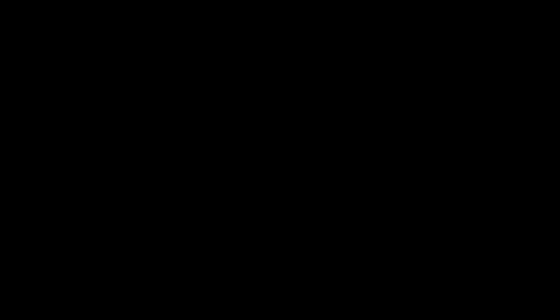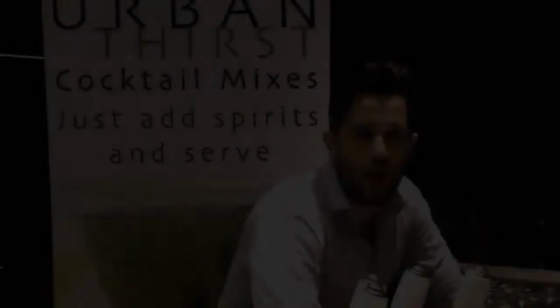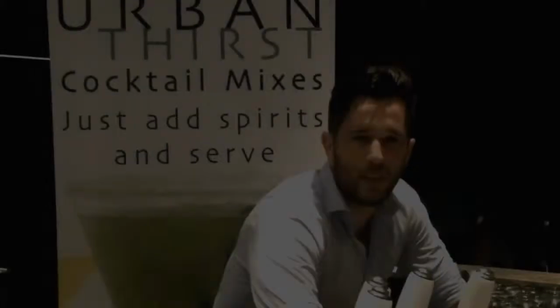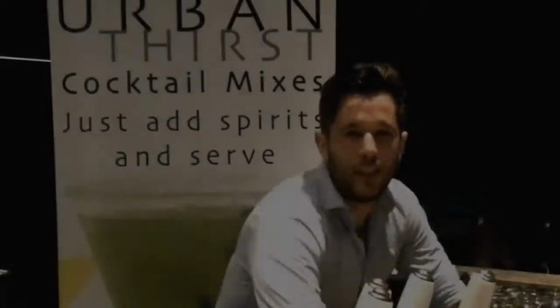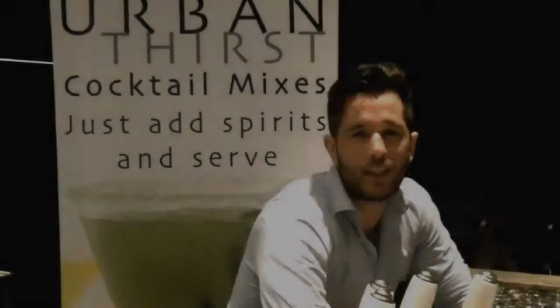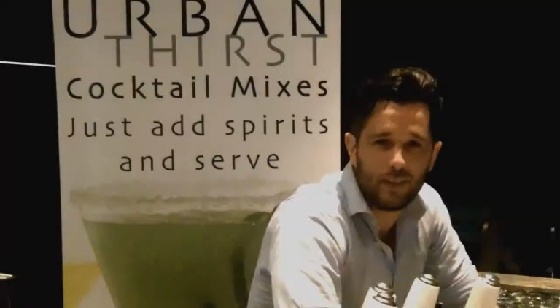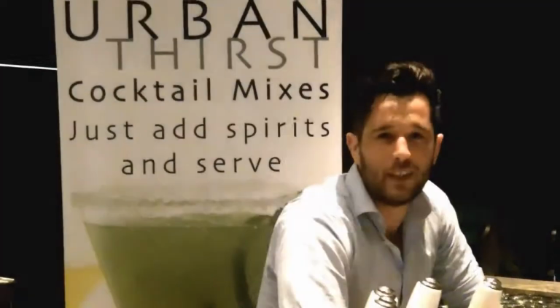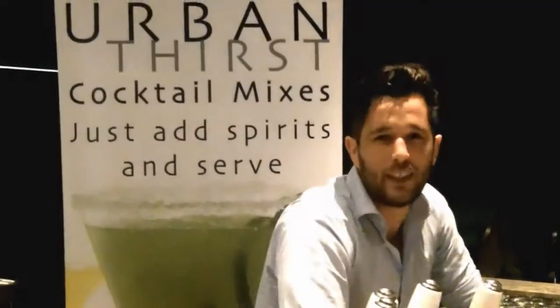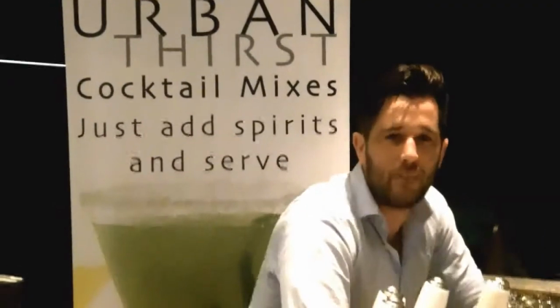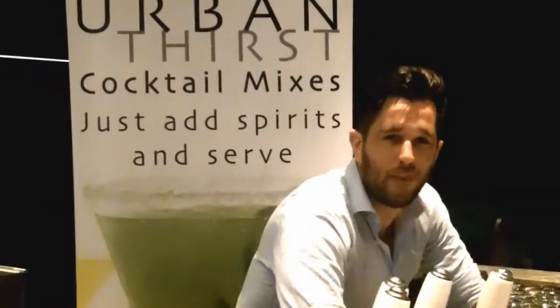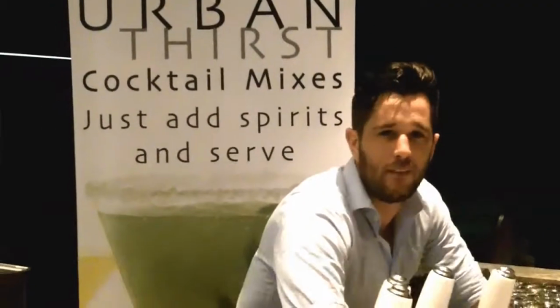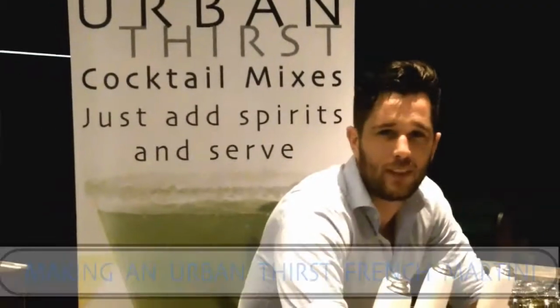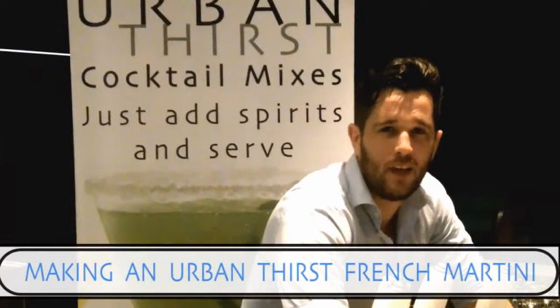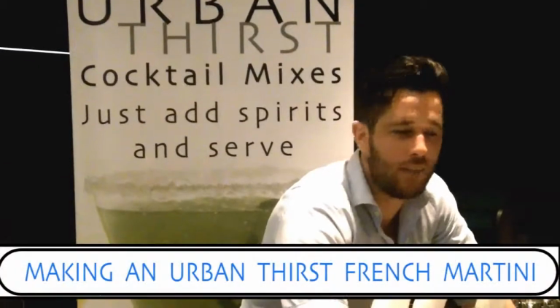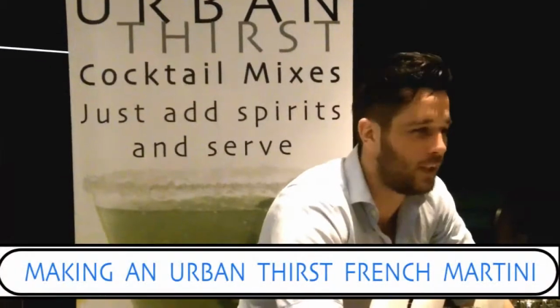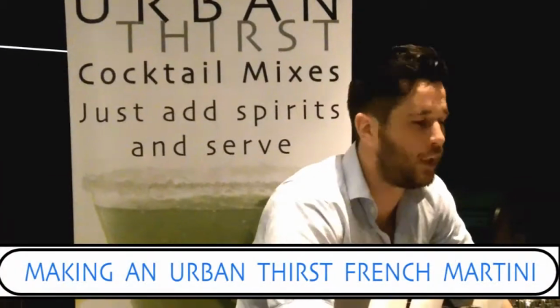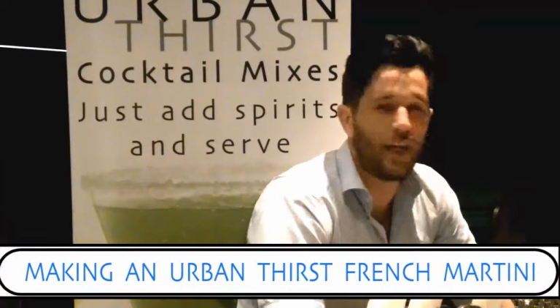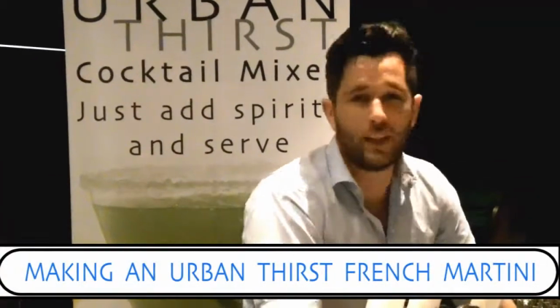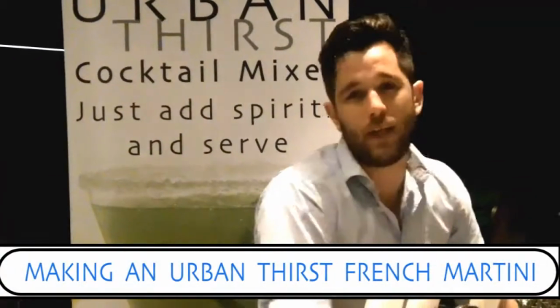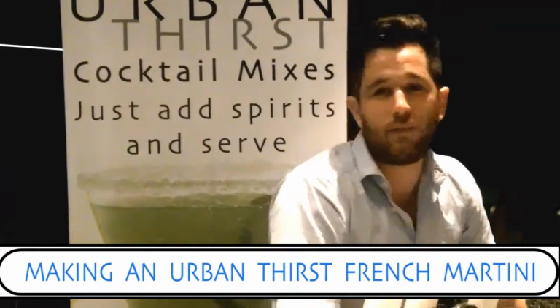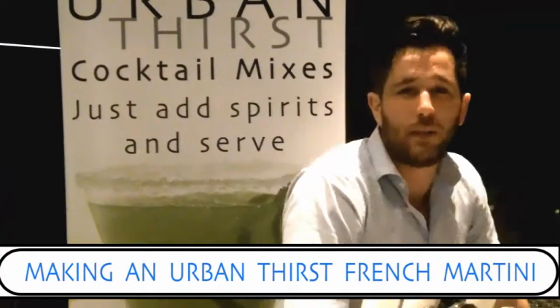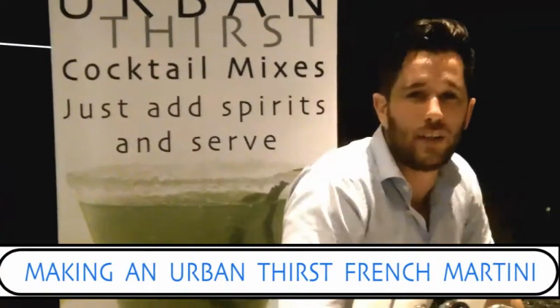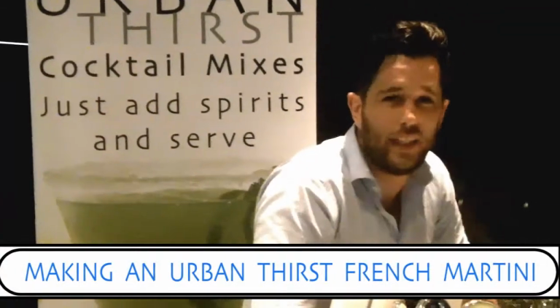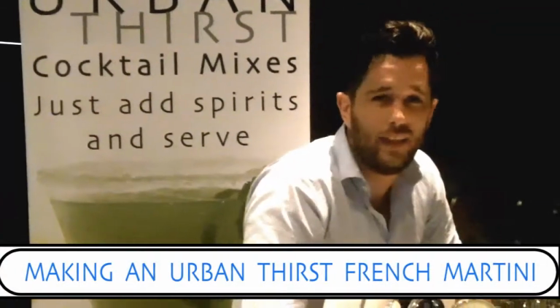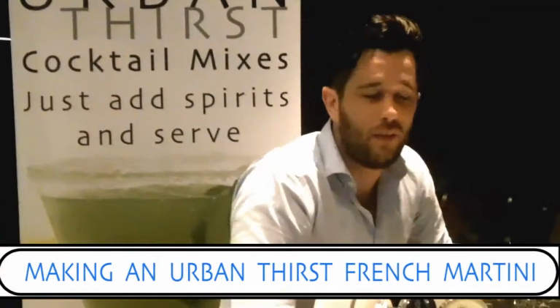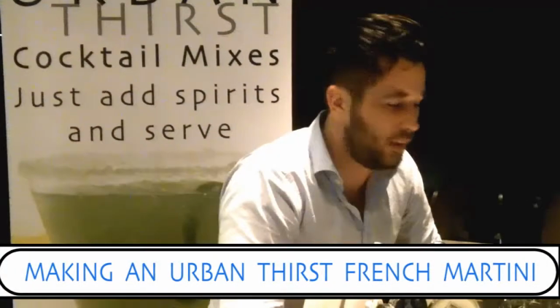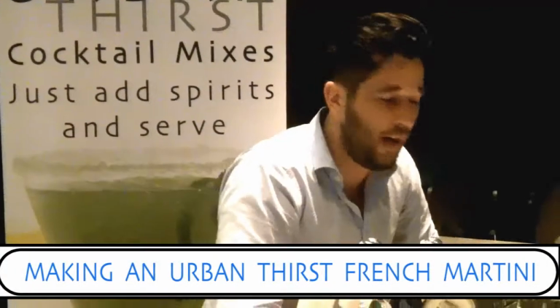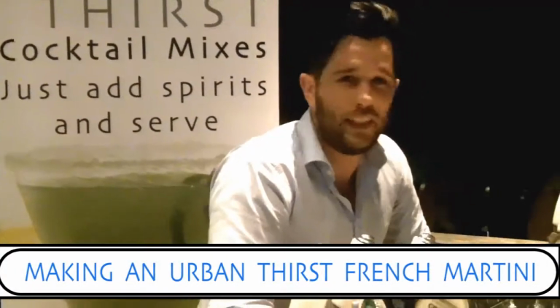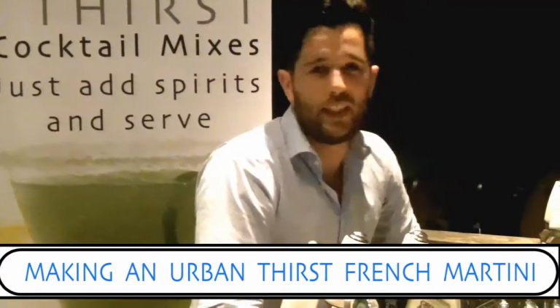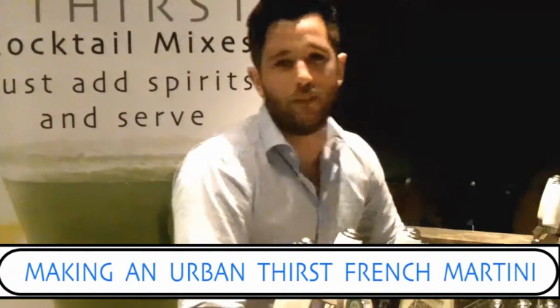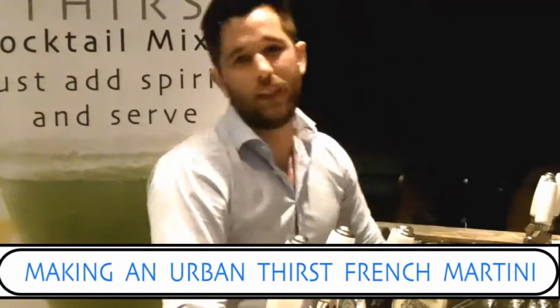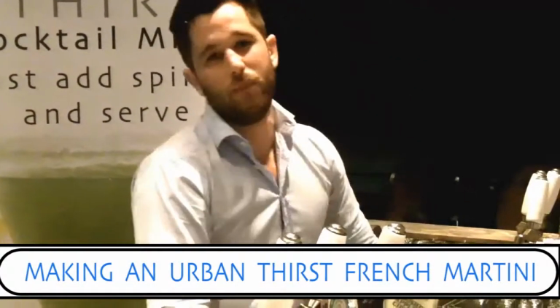Urban Thirst comes in six different flavours. I've chosen to show you how to make the French Martini, which is very easy and very simple.